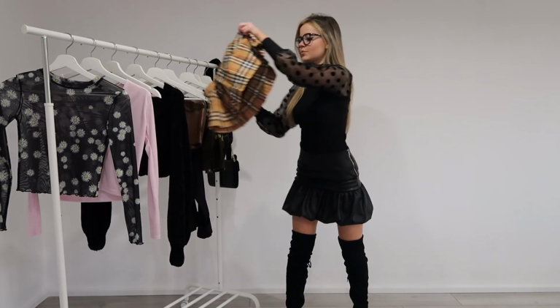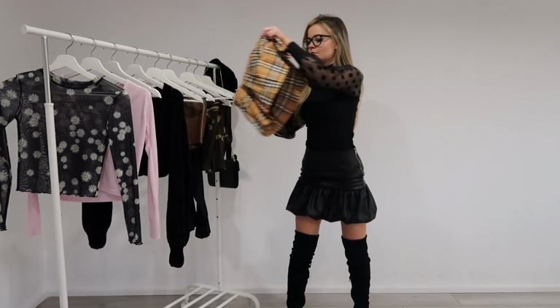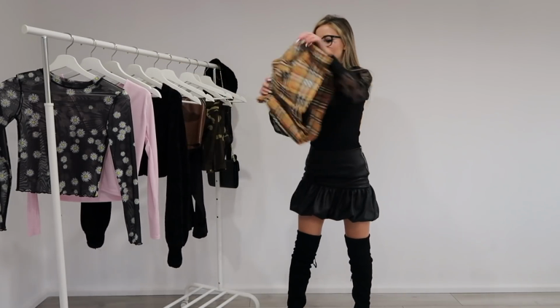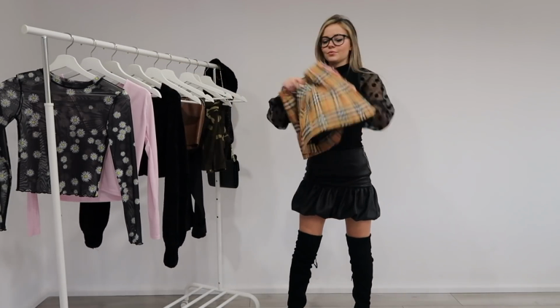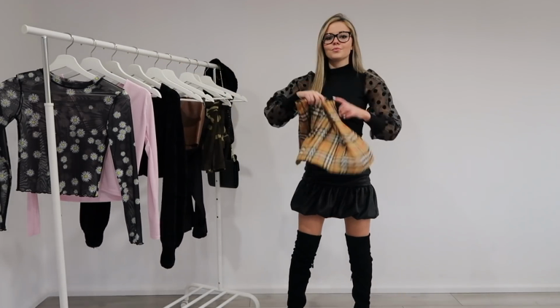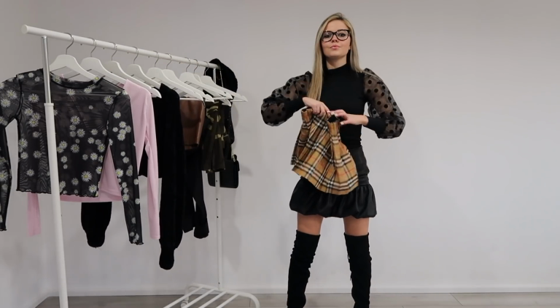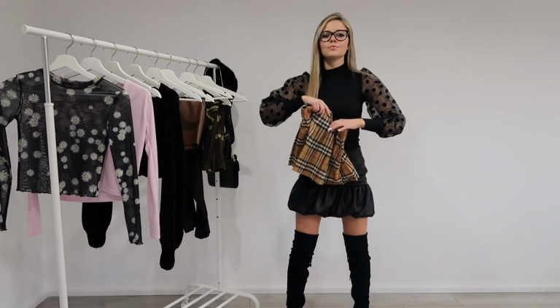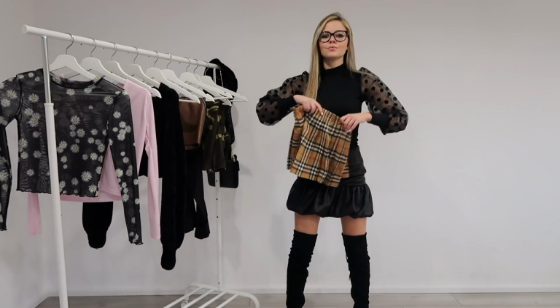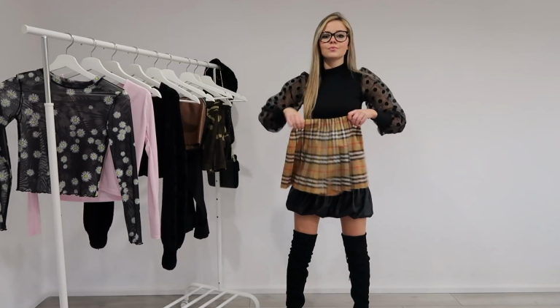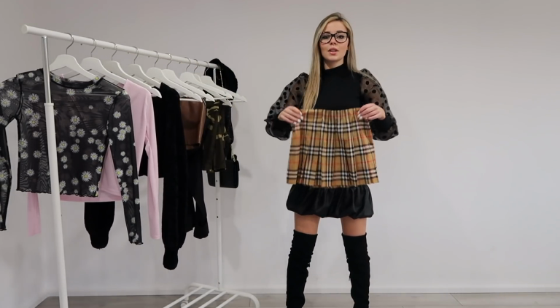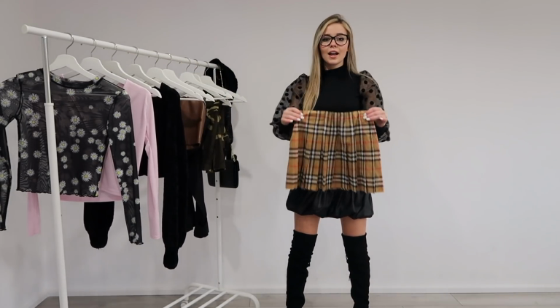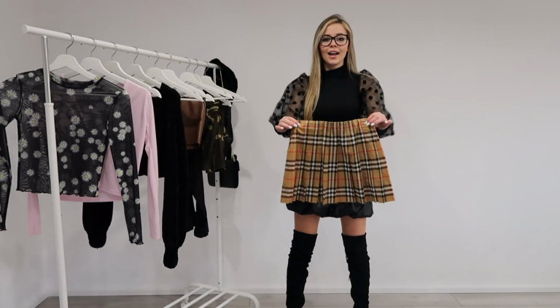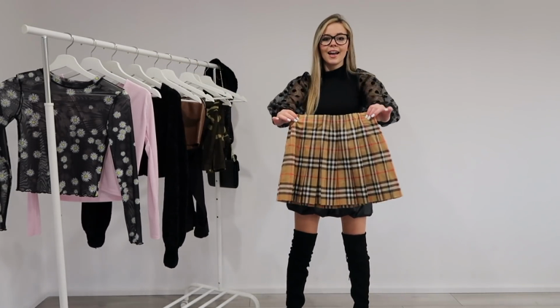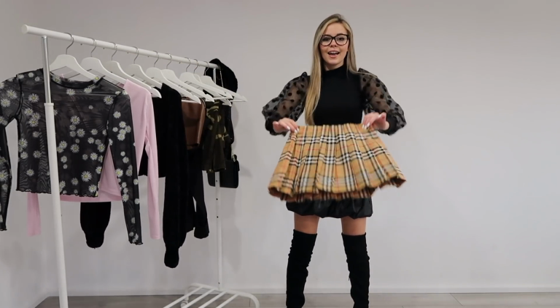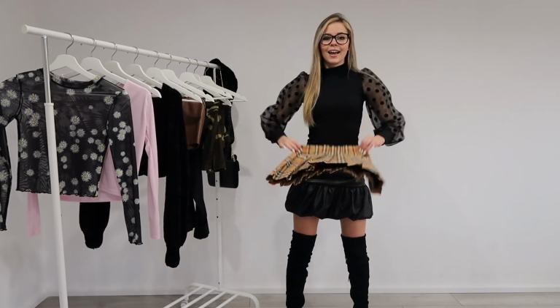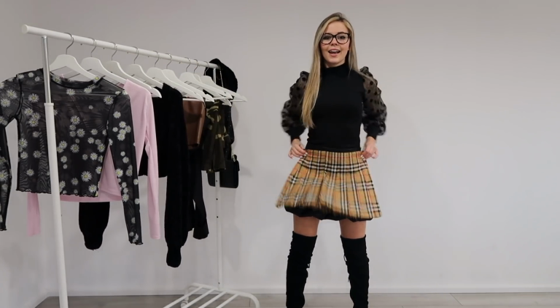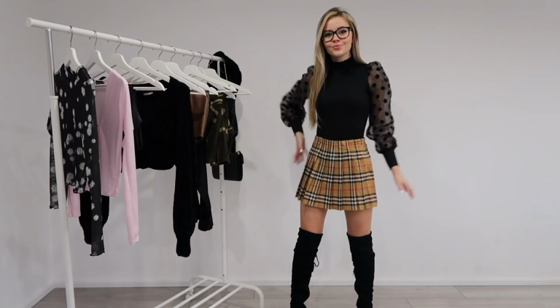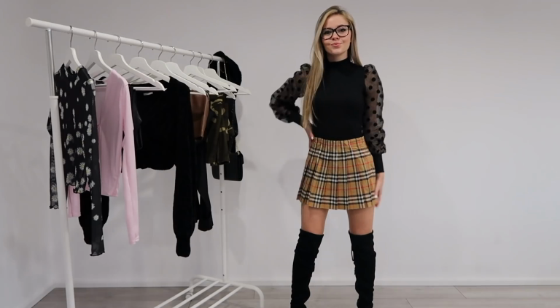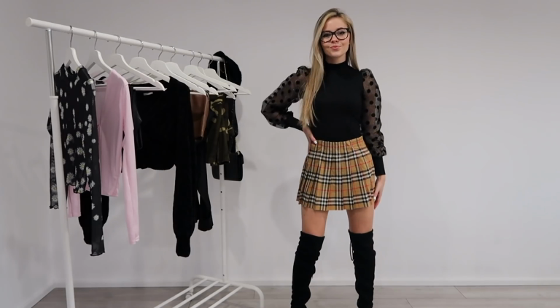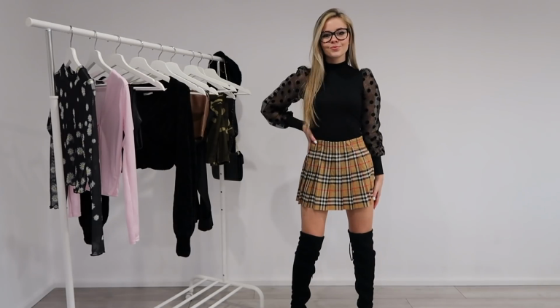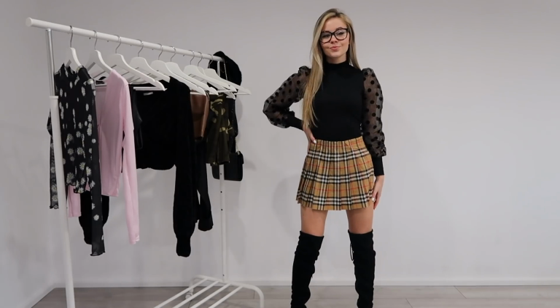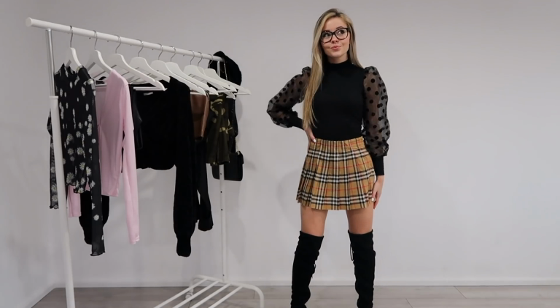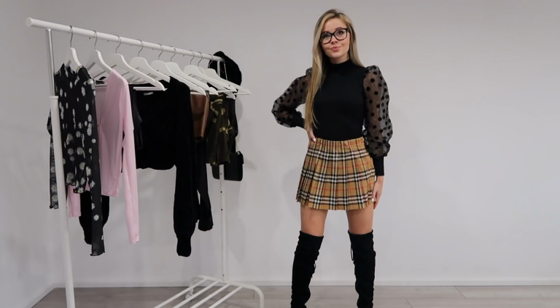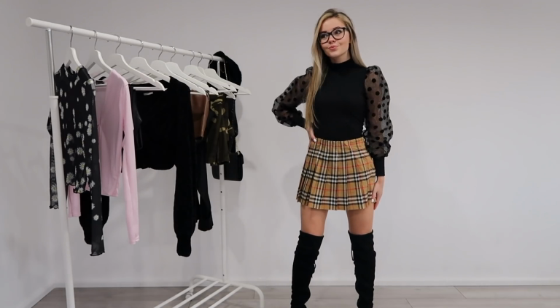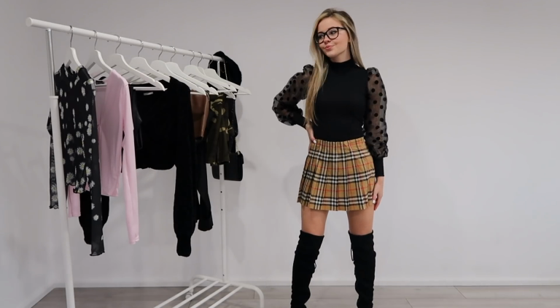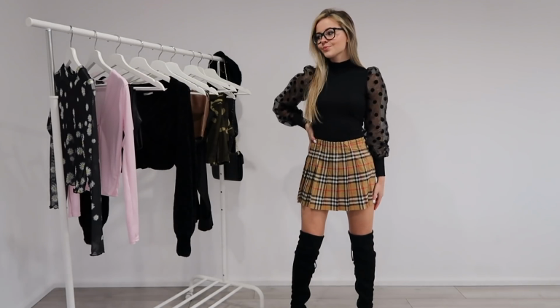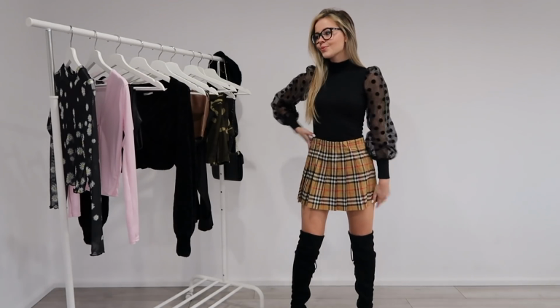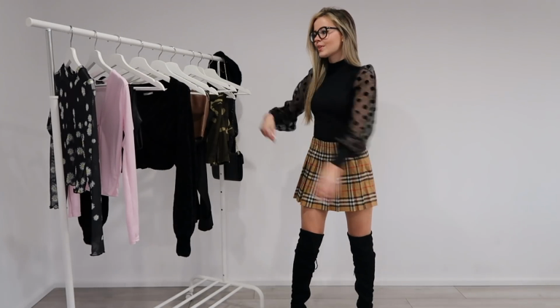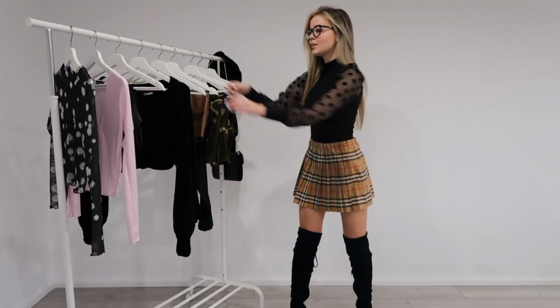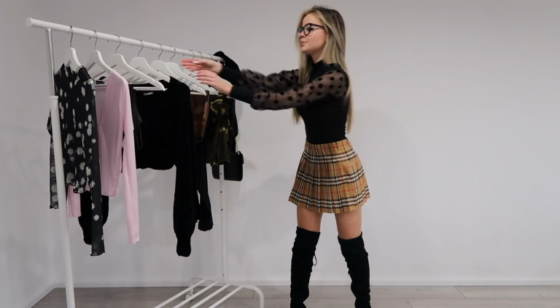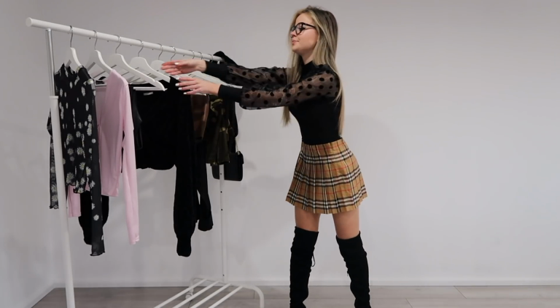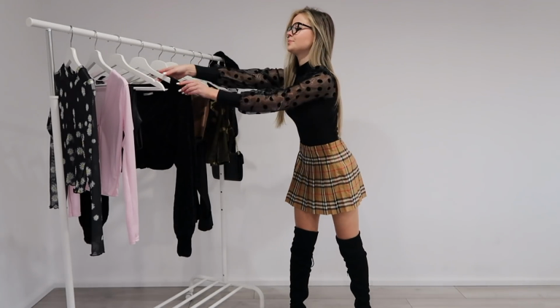For my second outfit I have a pleated skirt along with a knitted cardigan.